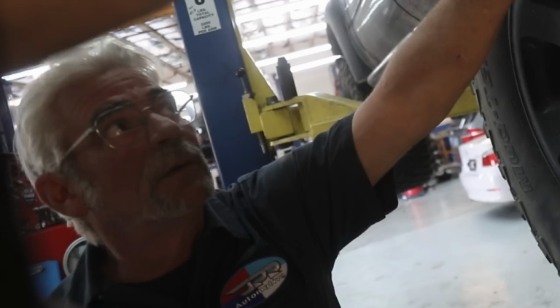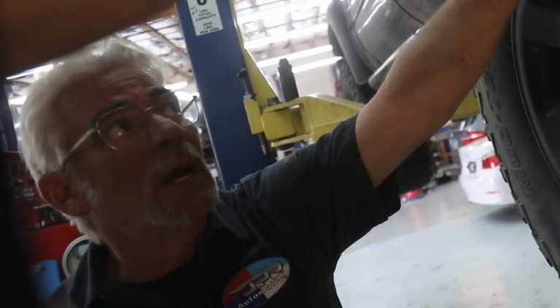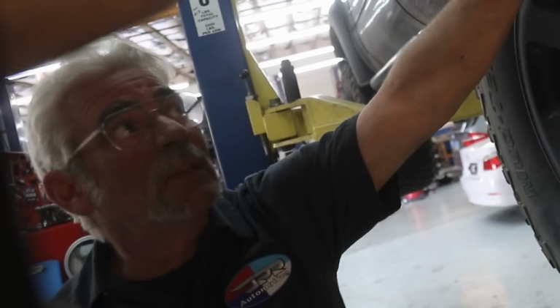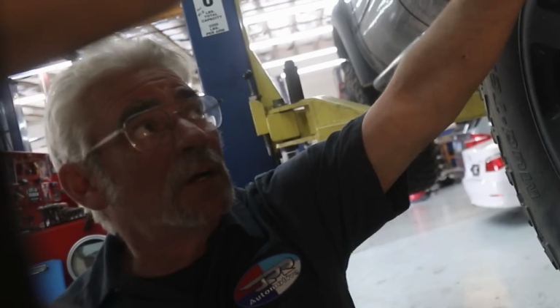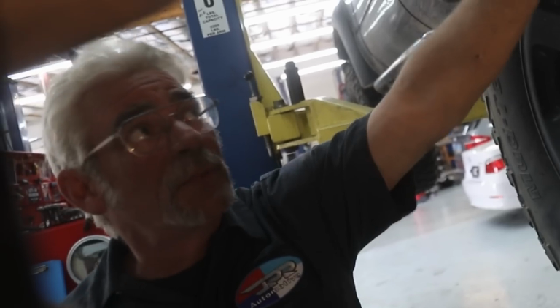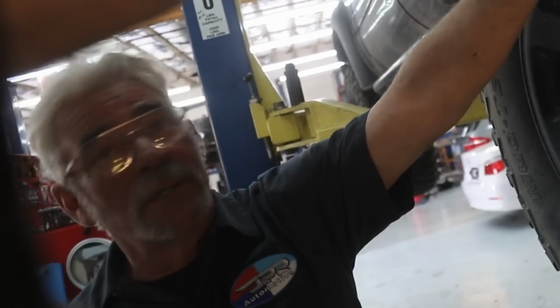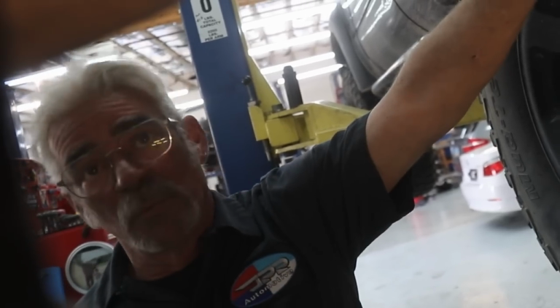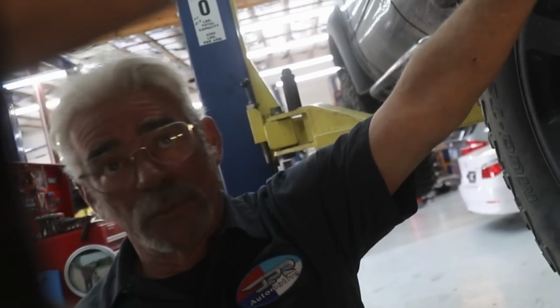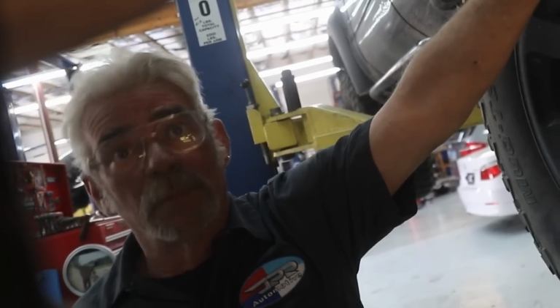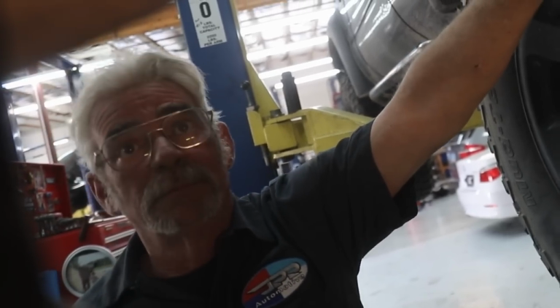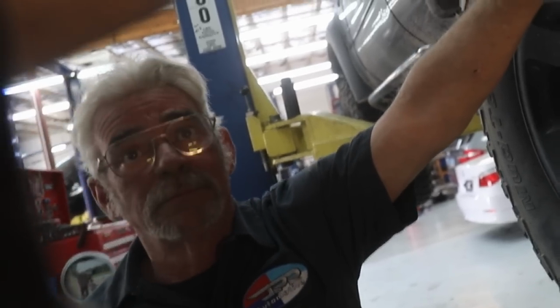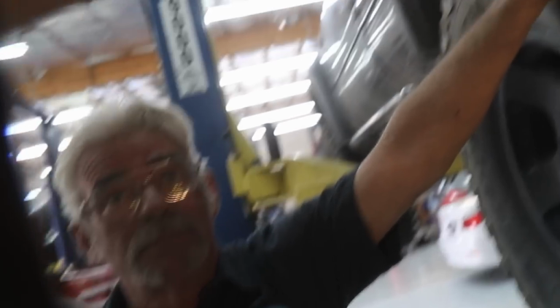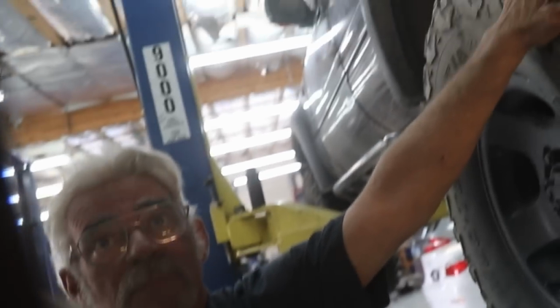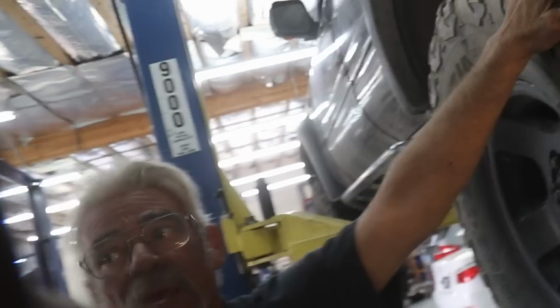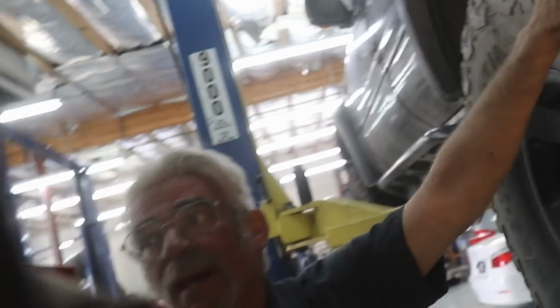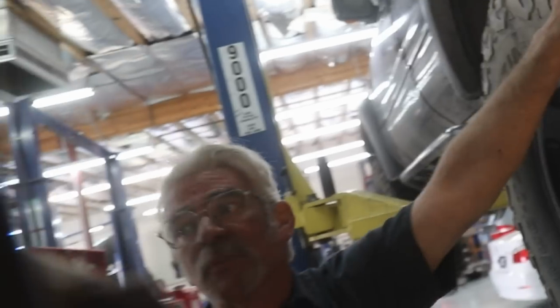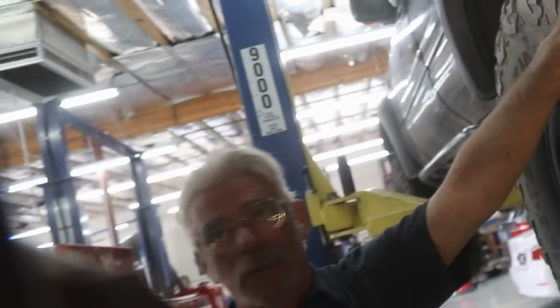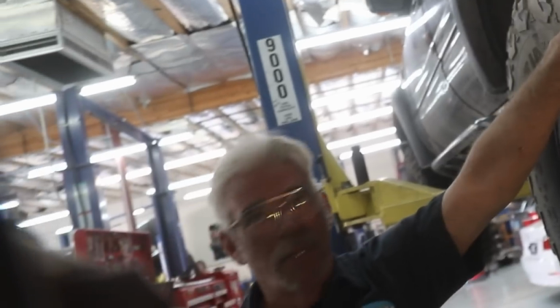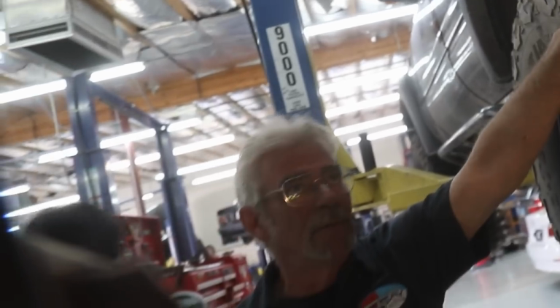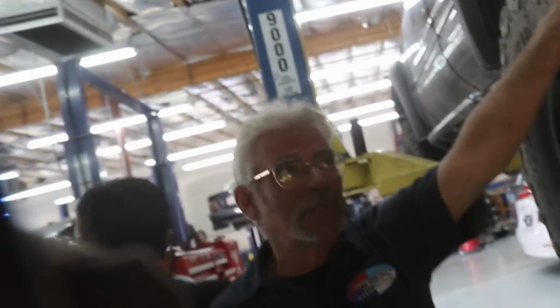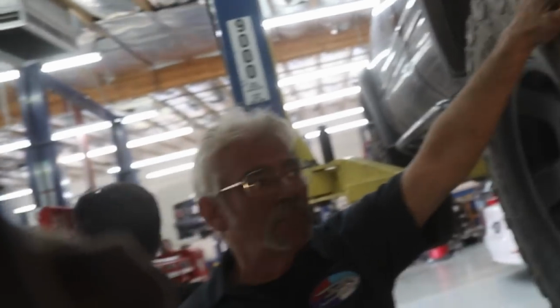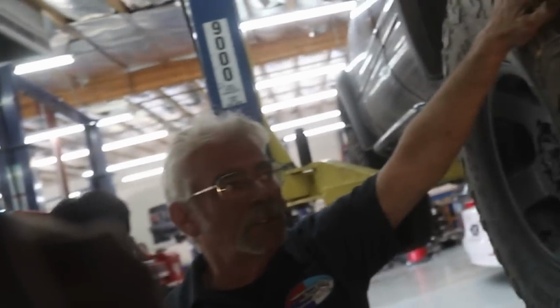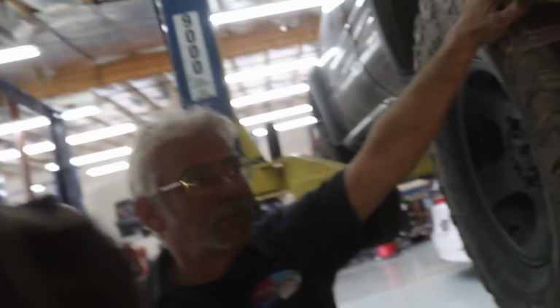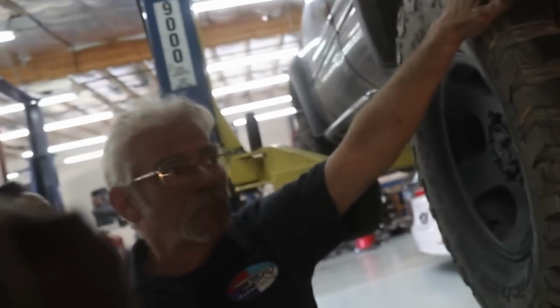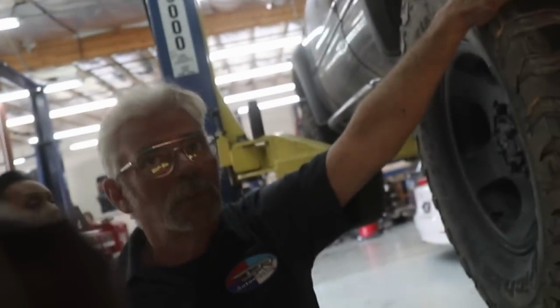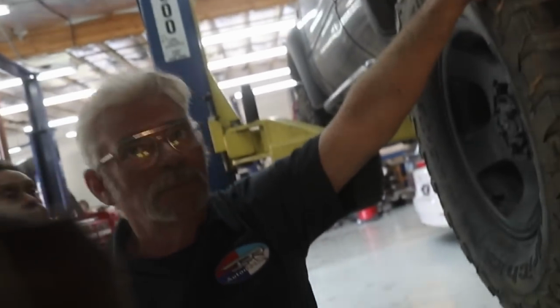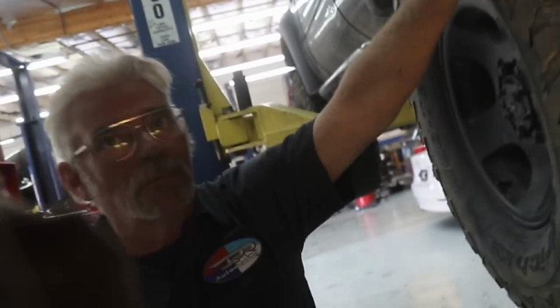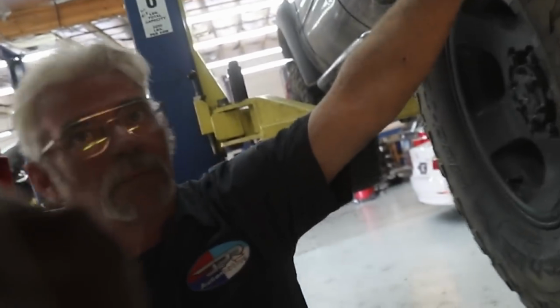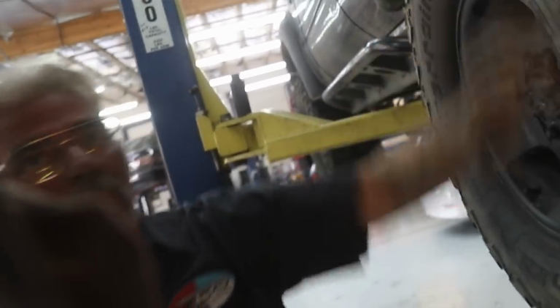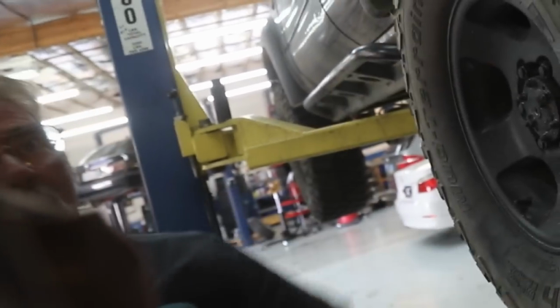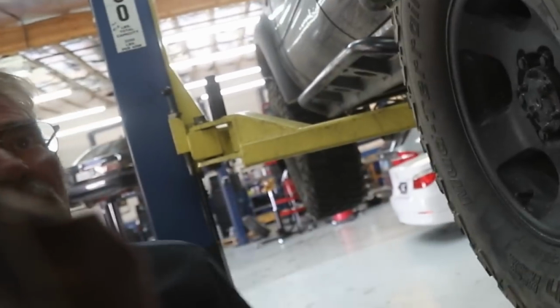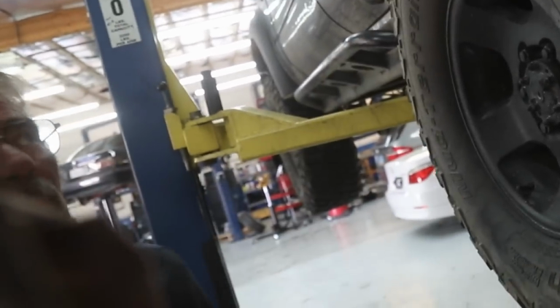I love the double fill. I absolutely love the double fill. Cory was asking how that actually works.